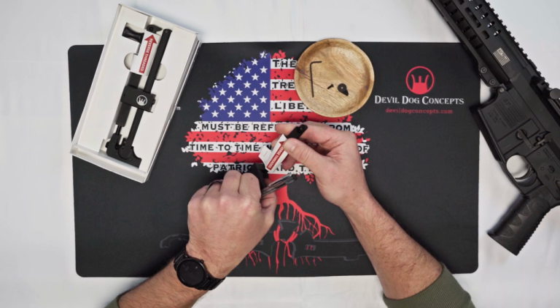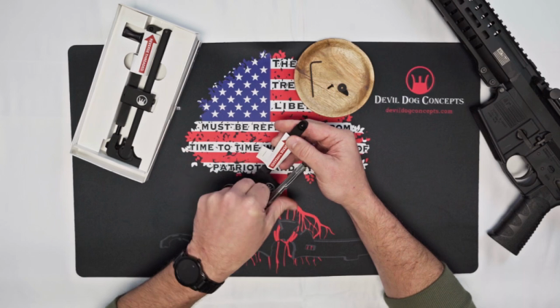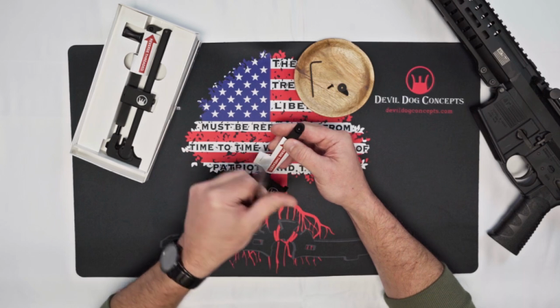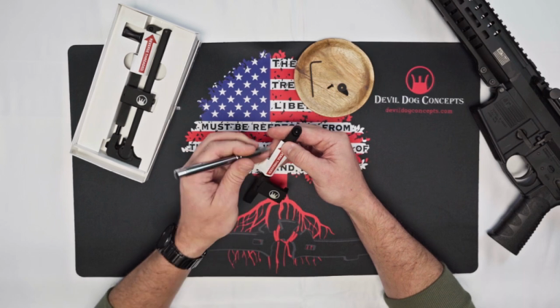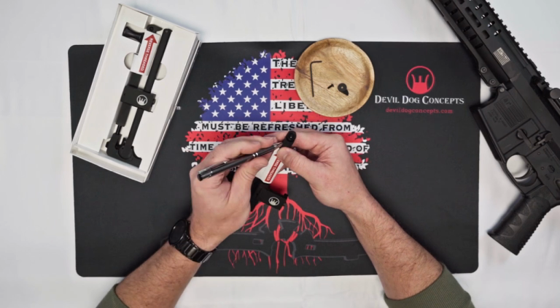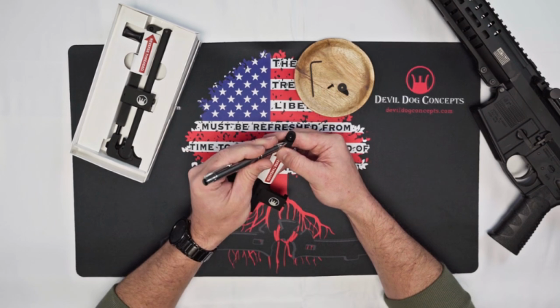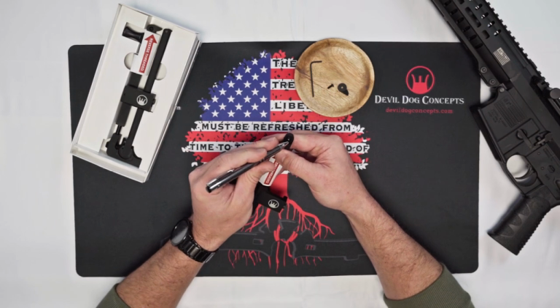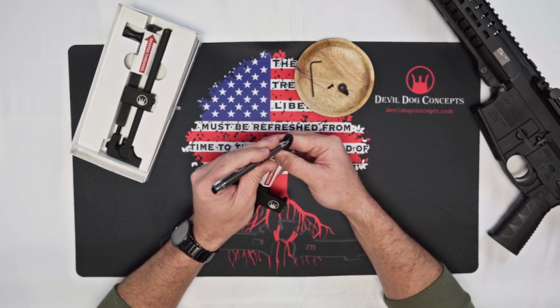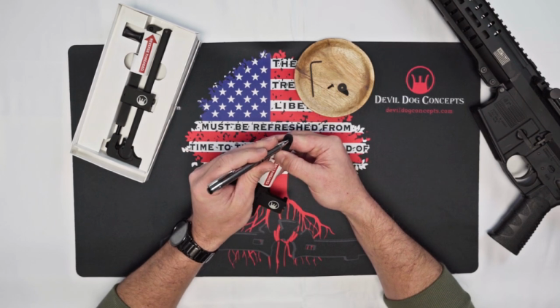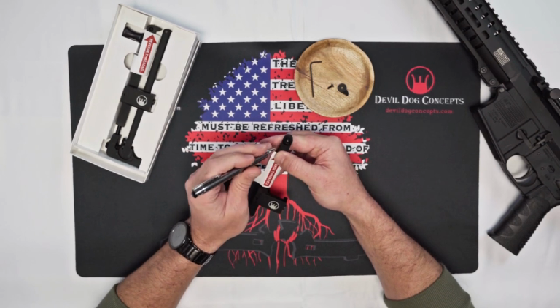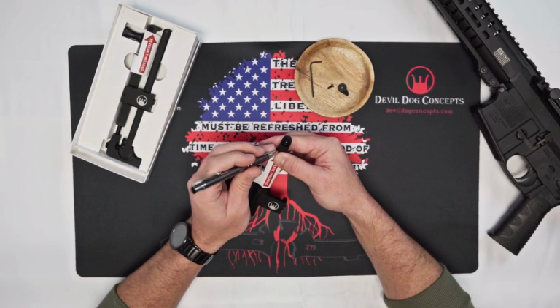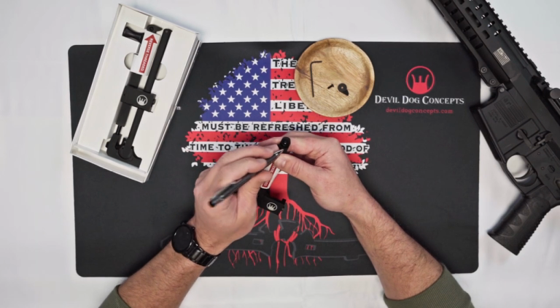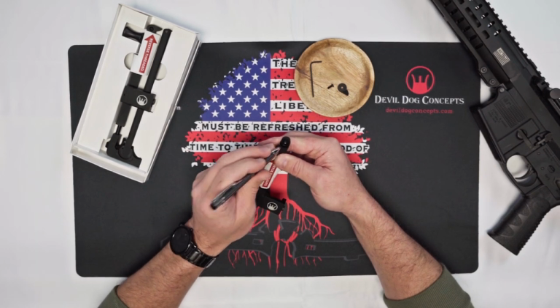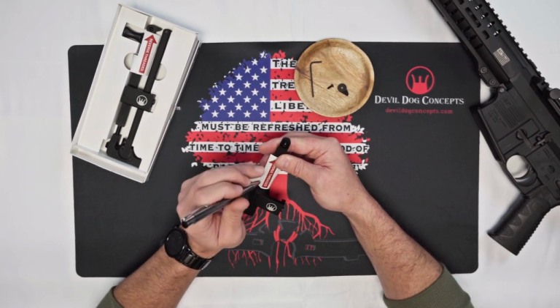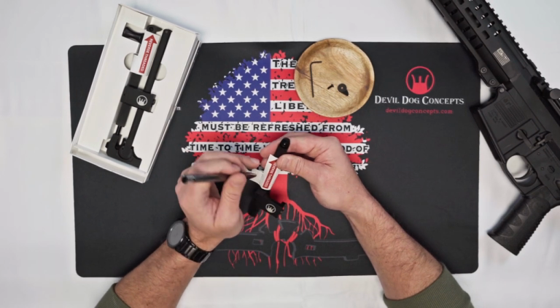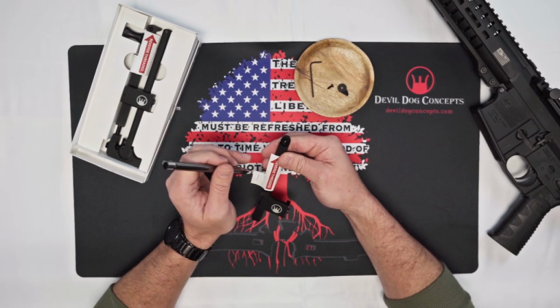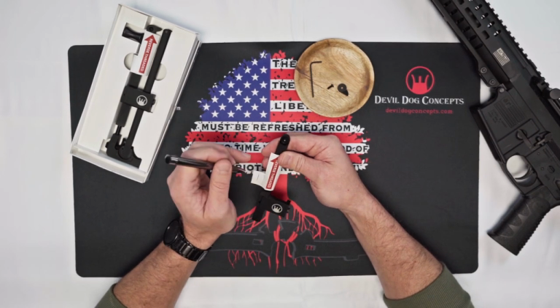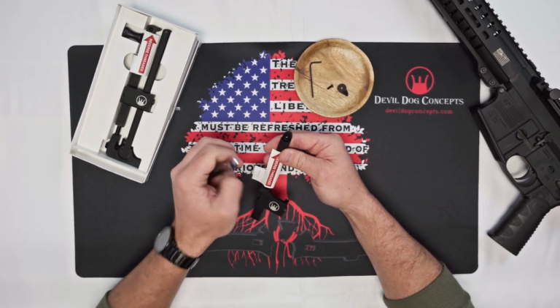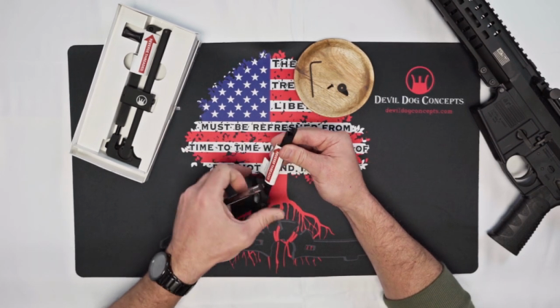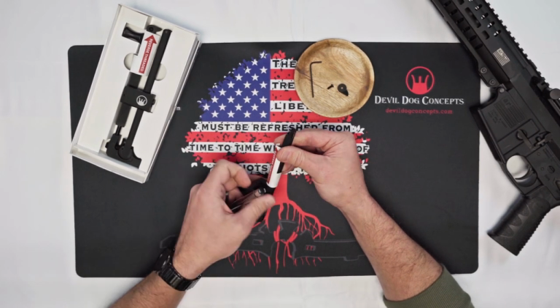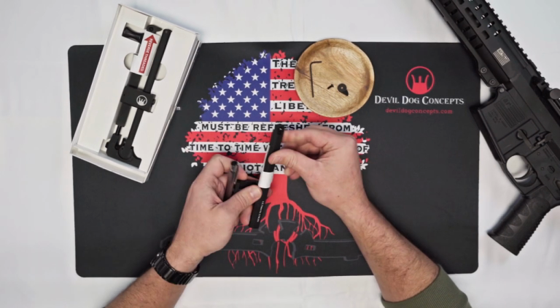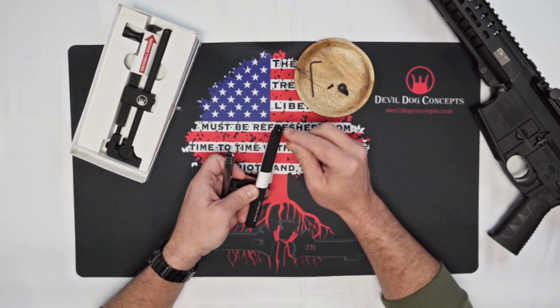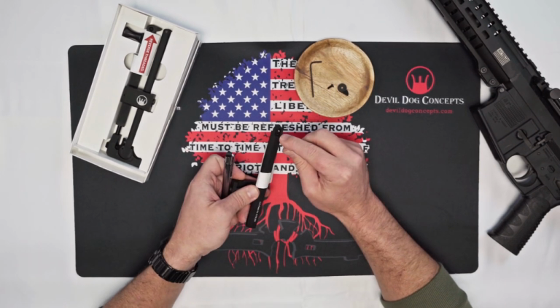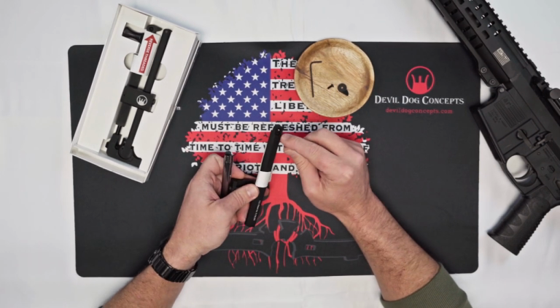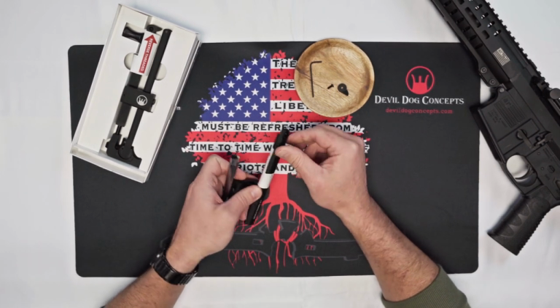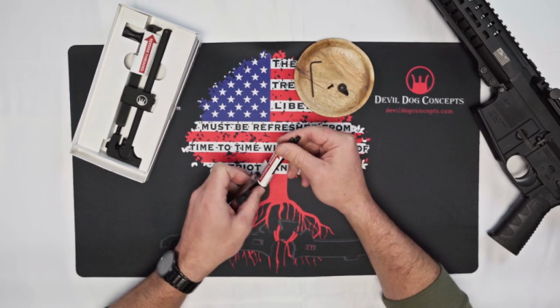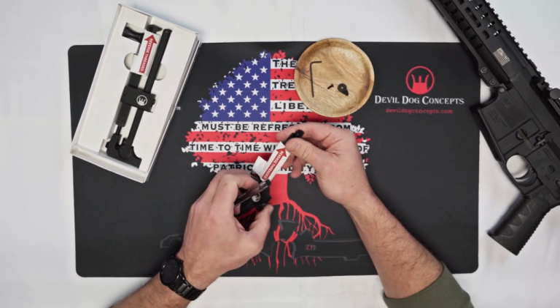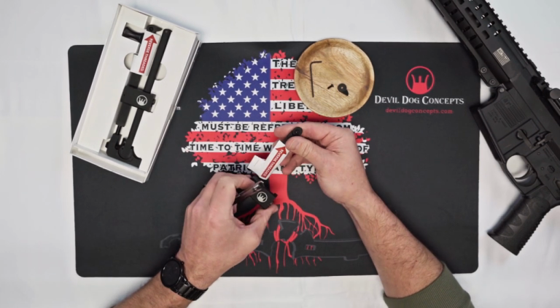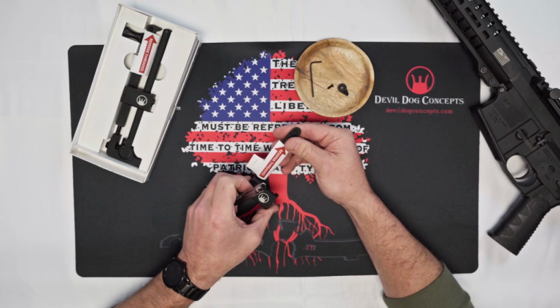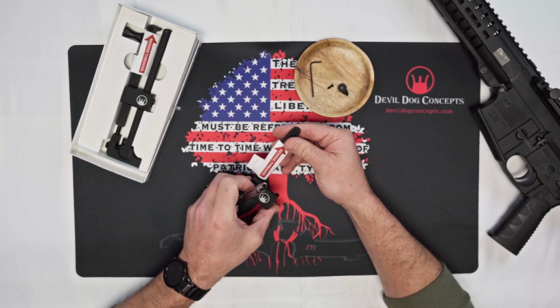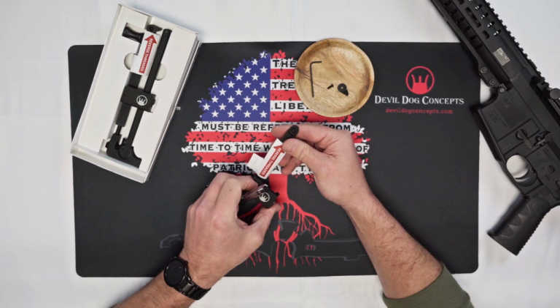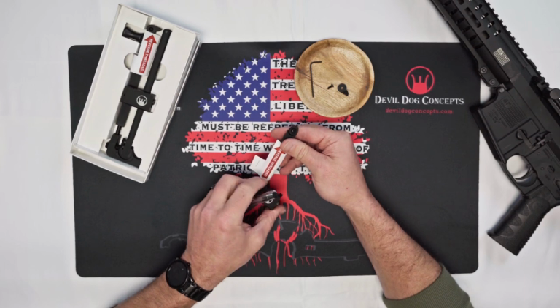And if something ever happens — say you strip the threads — it's easy to just take that roll pin out and swap it out with a new block. Real simple.